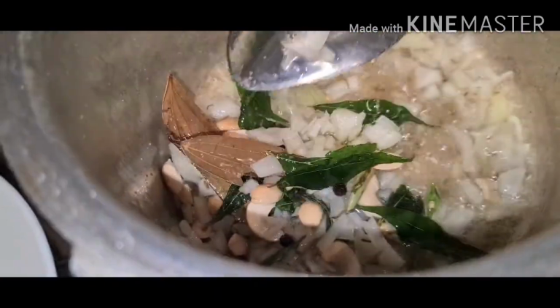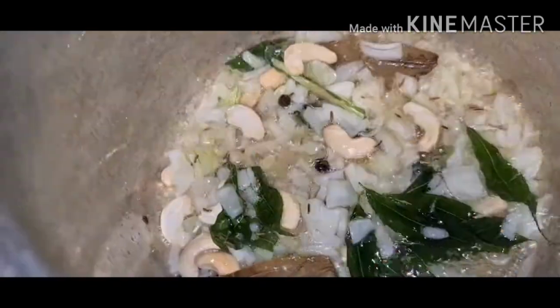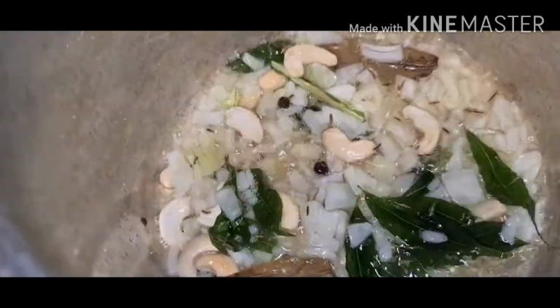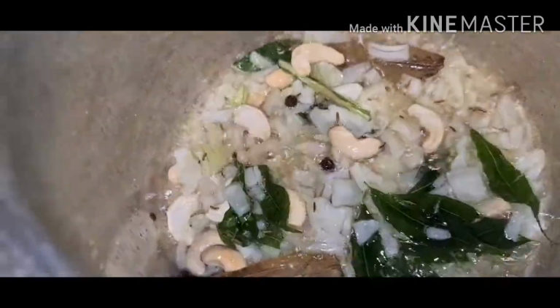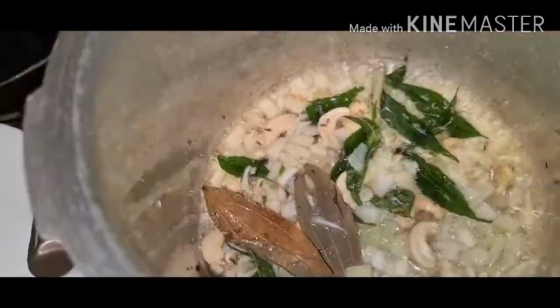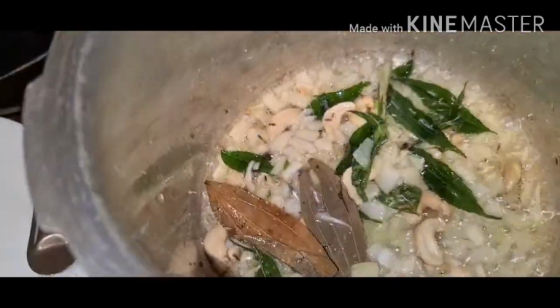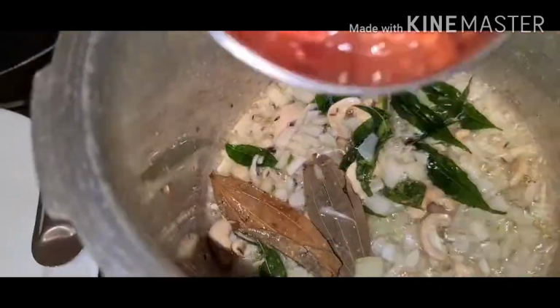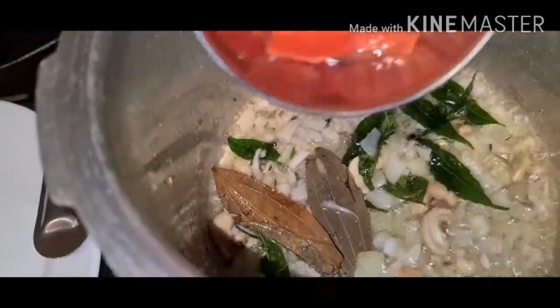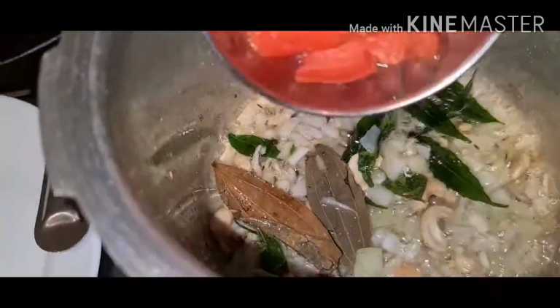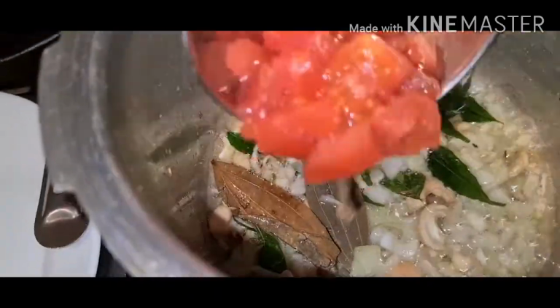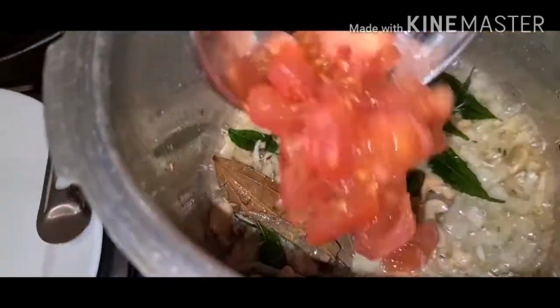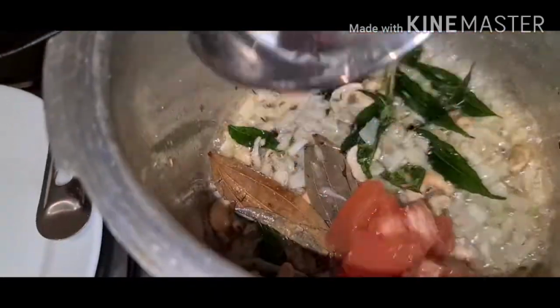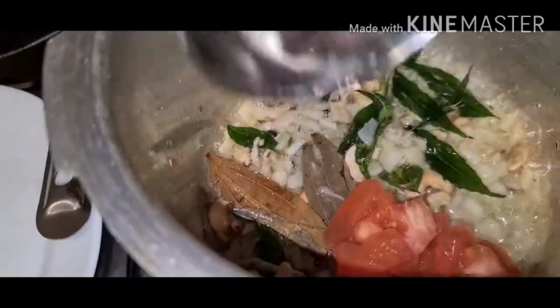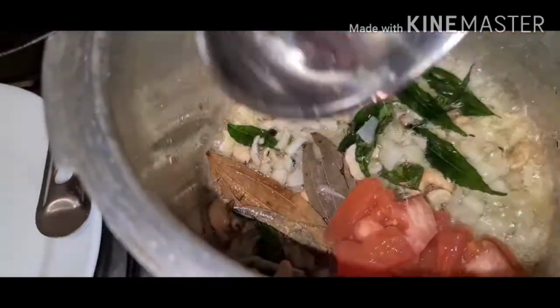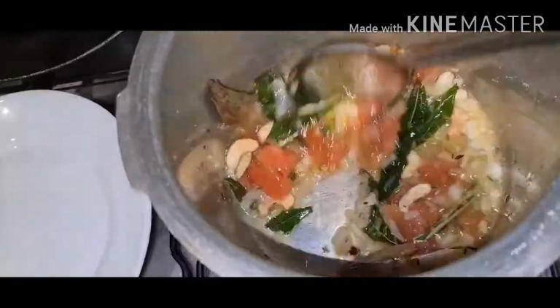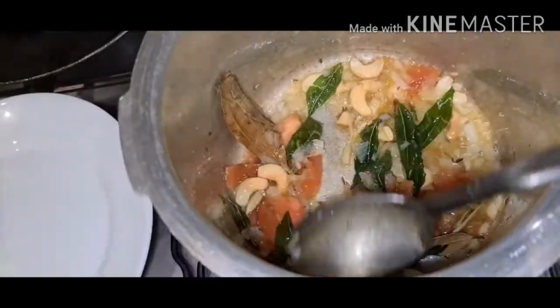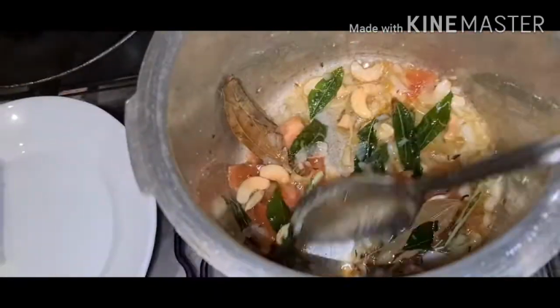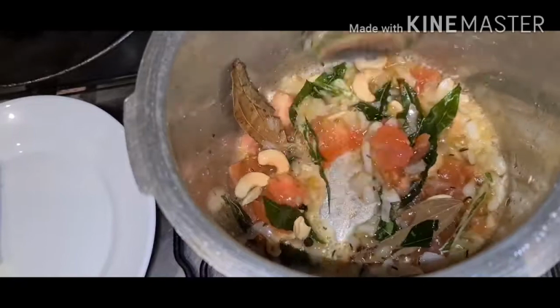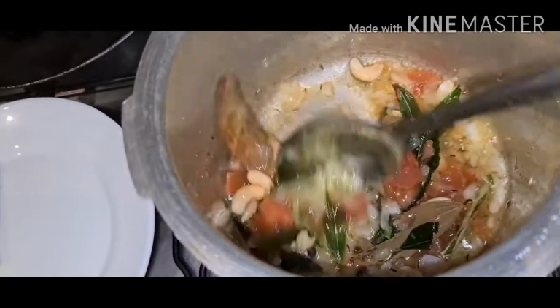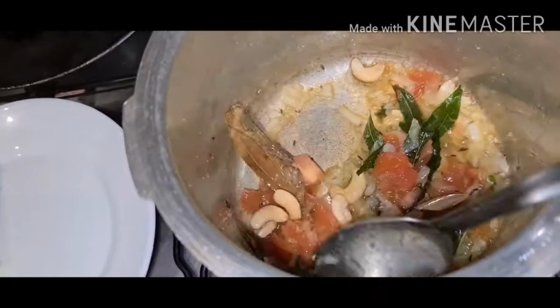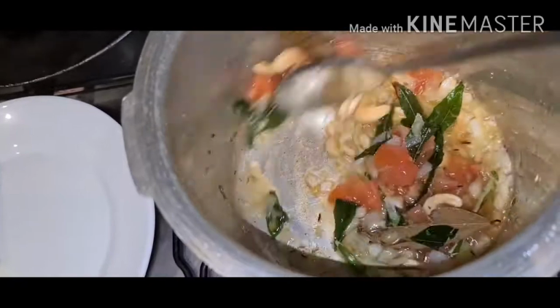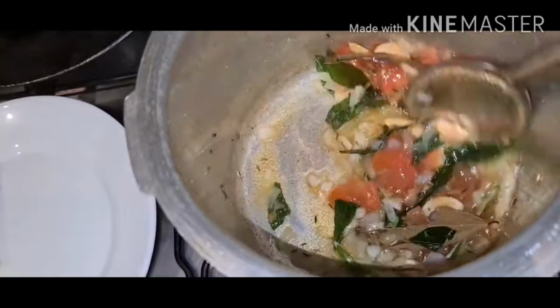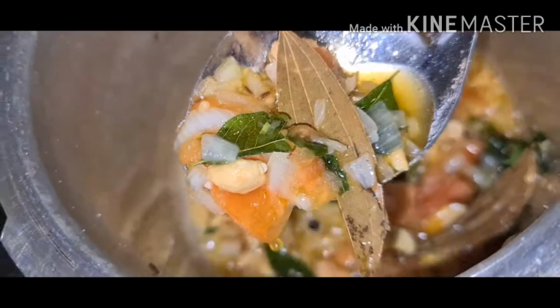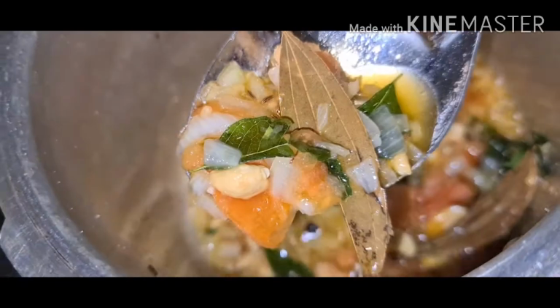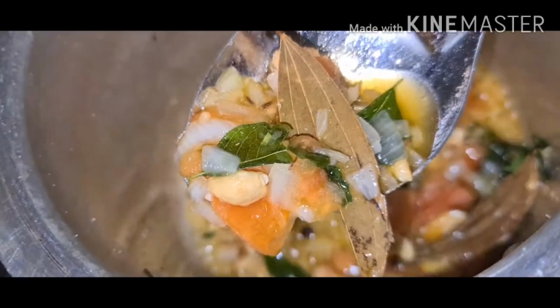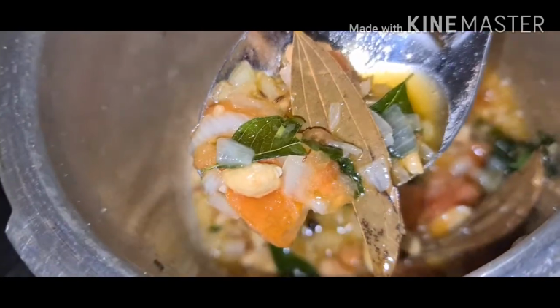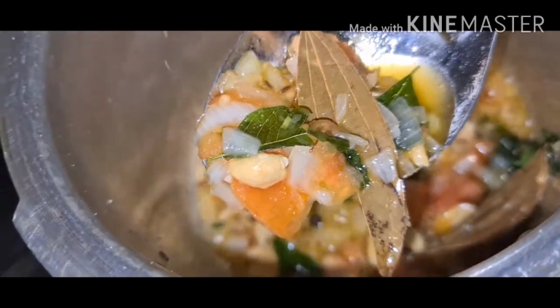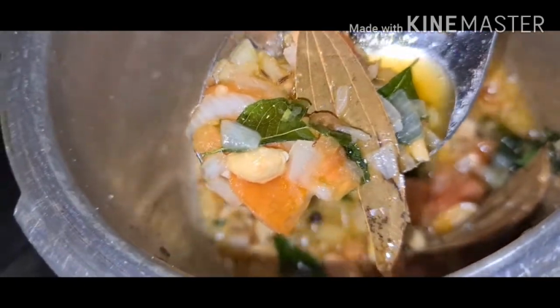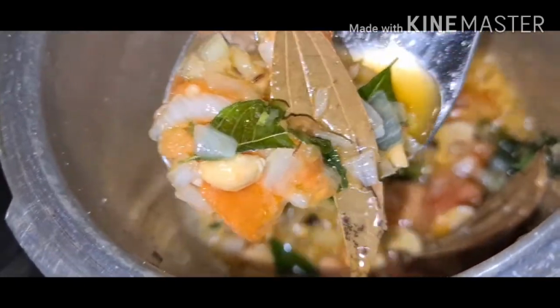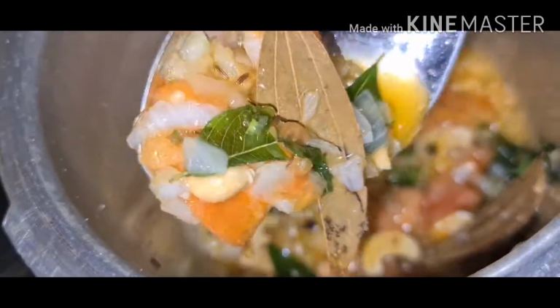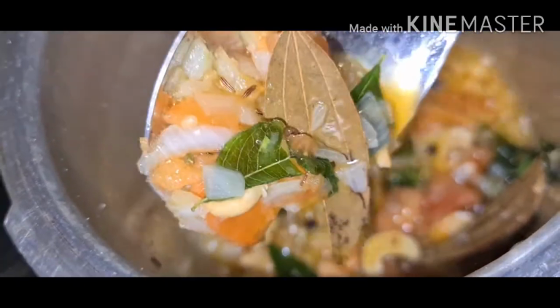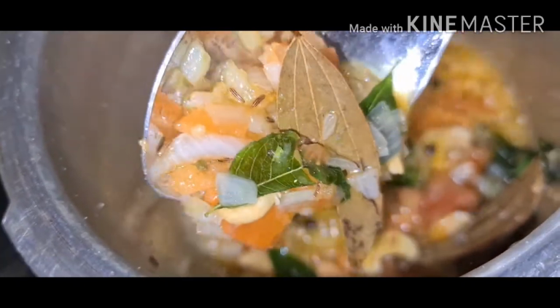After 2 minutes, add tomatoes. Tomato nicely cooked.